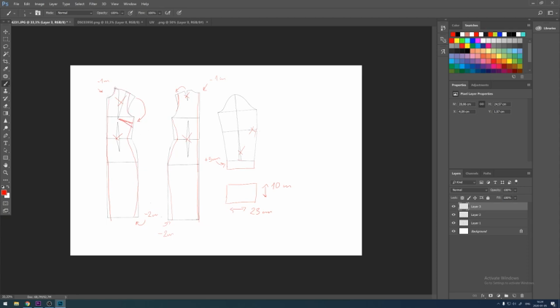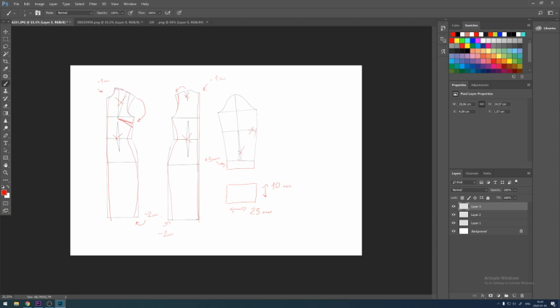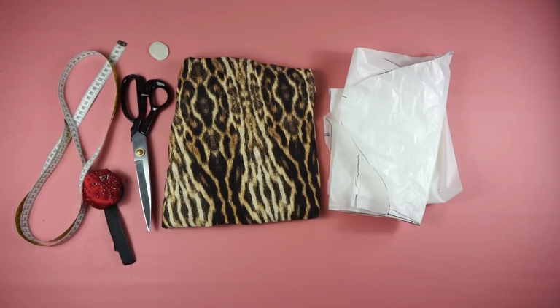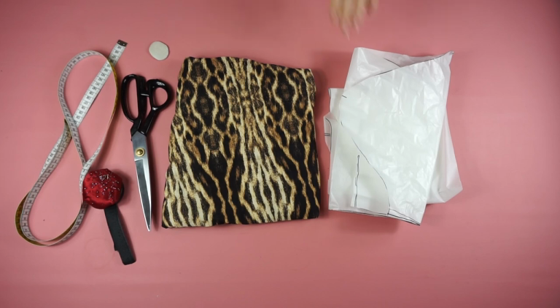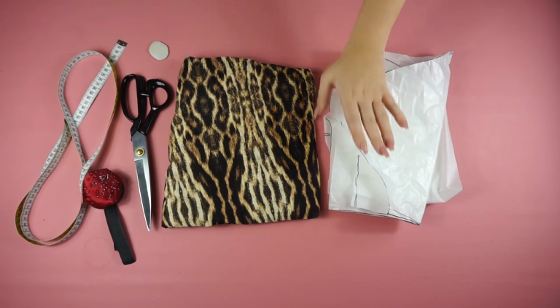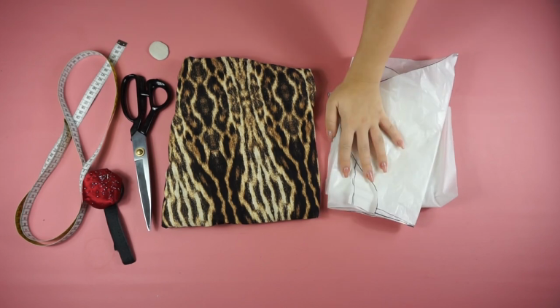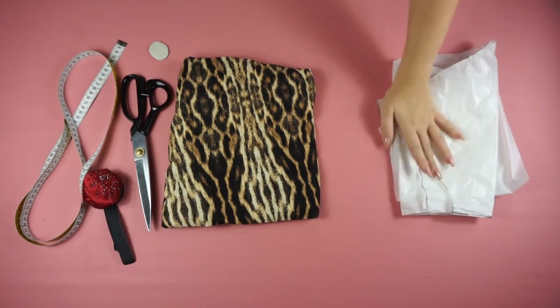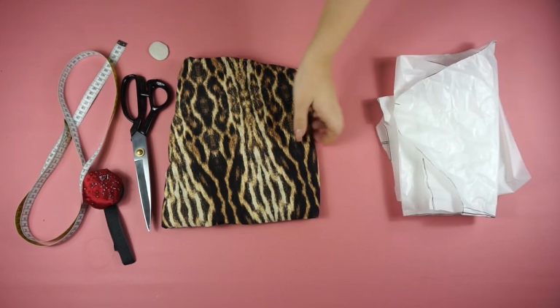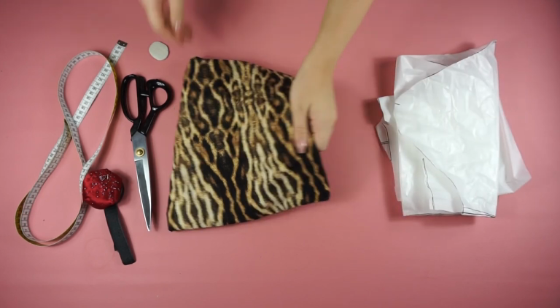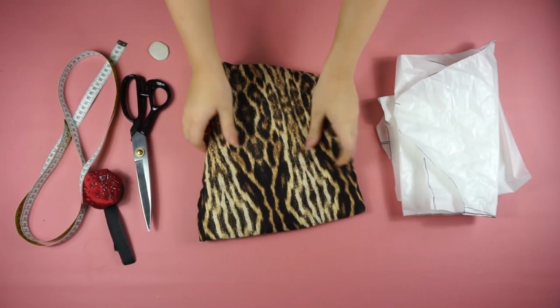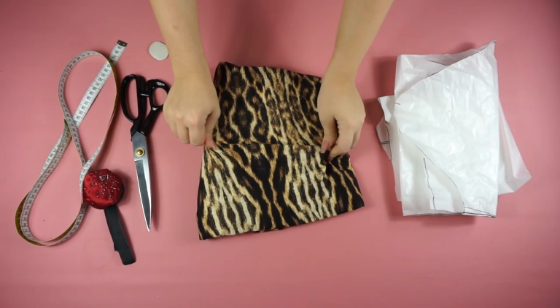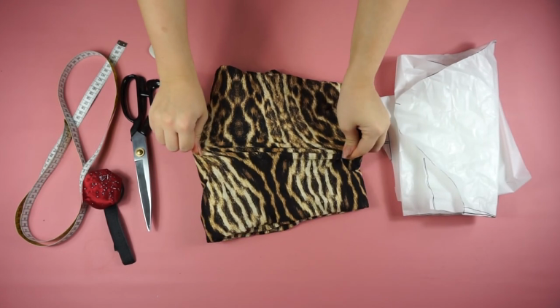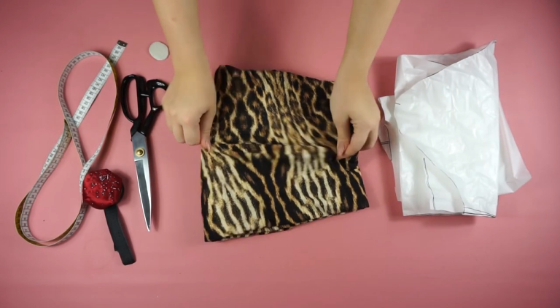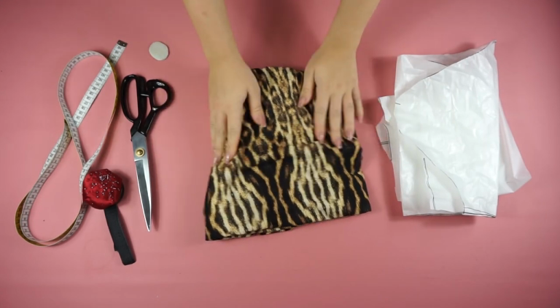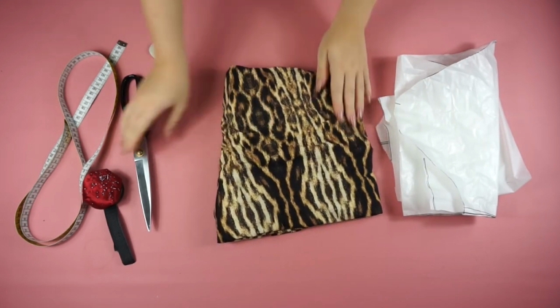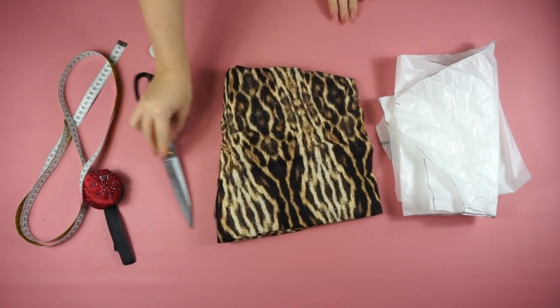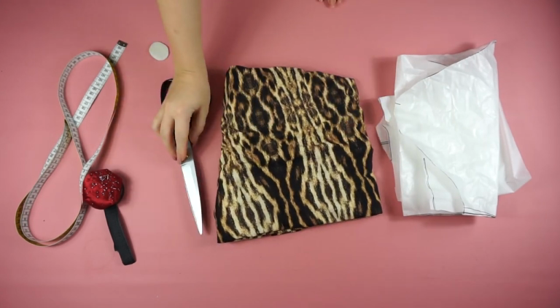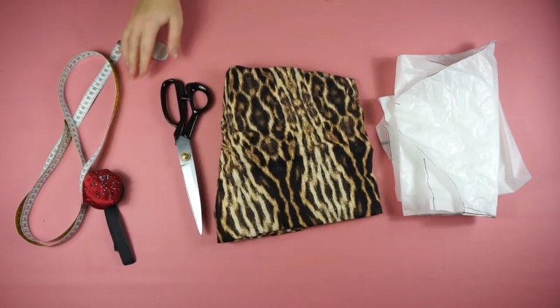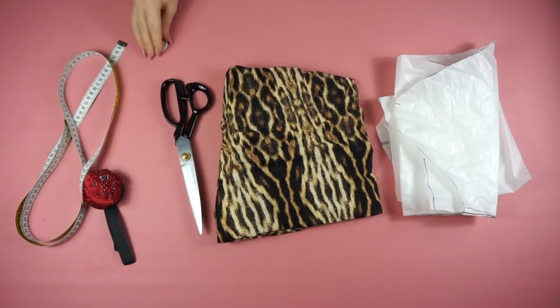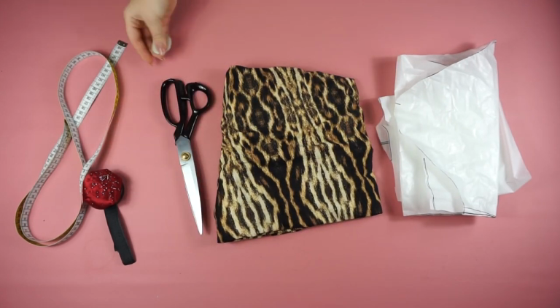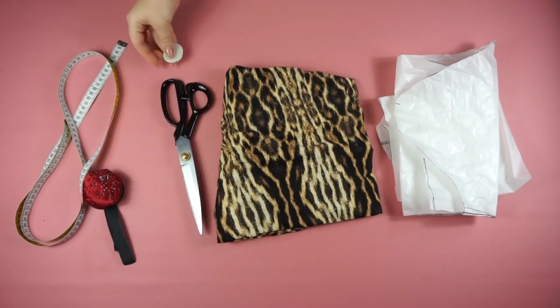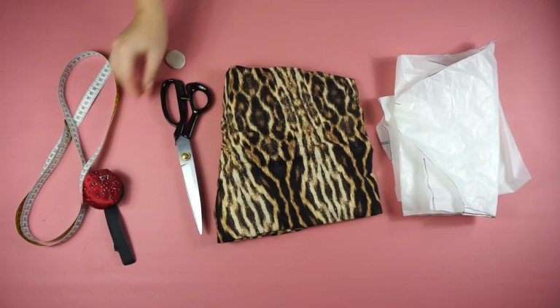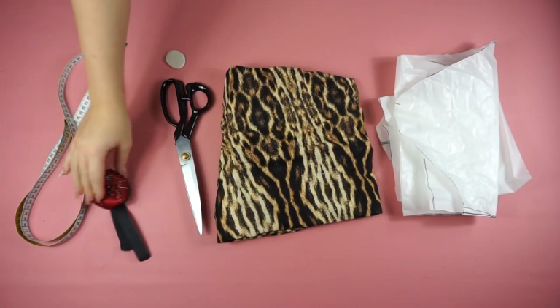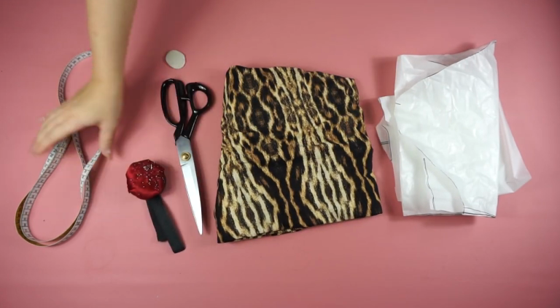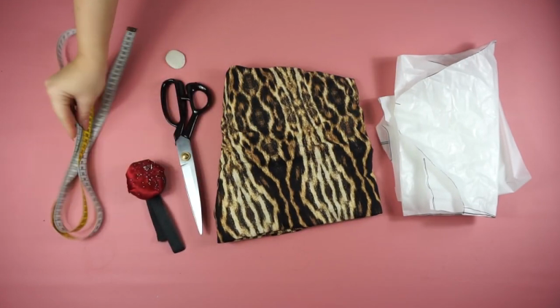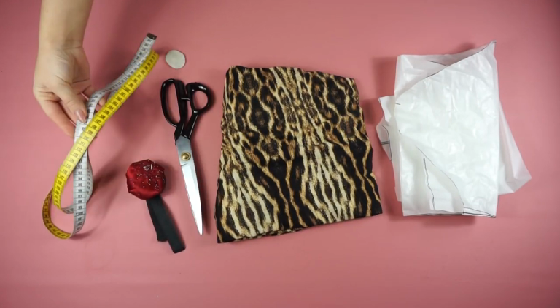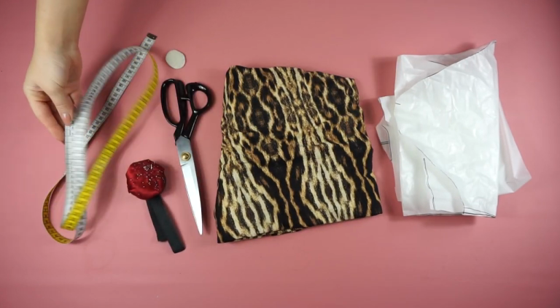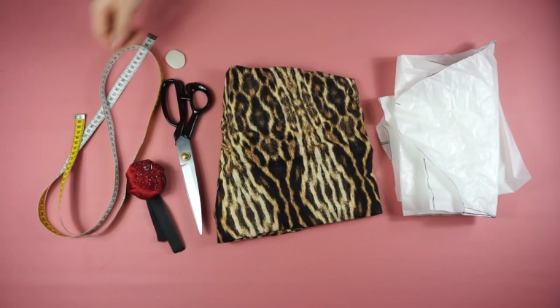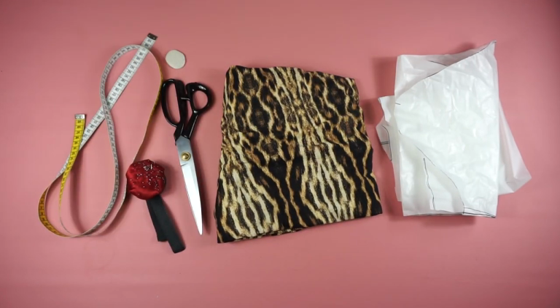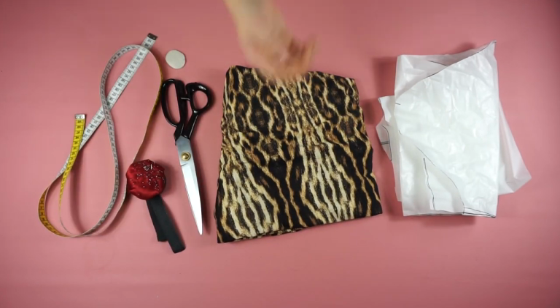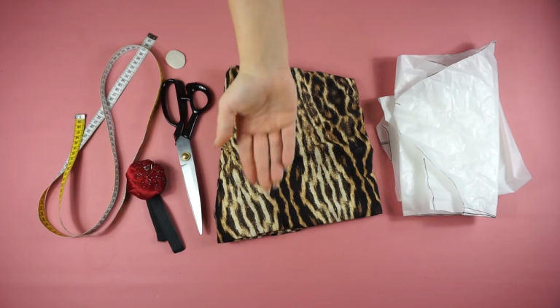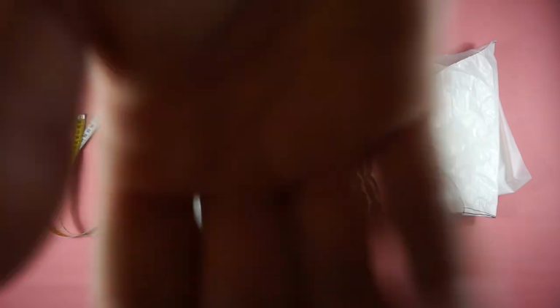For the material you will need my pattern, two meters of tricot fabric, scissors, crayon, pins, and a measuring band.